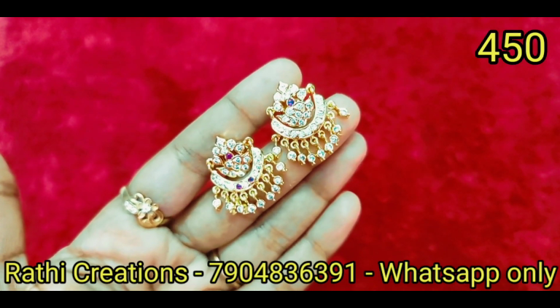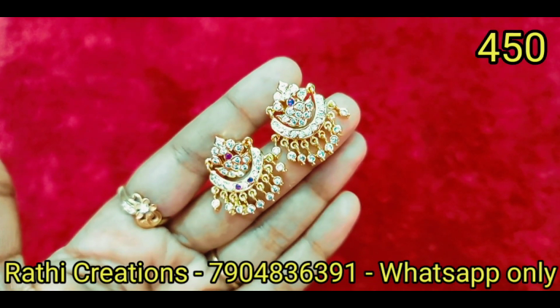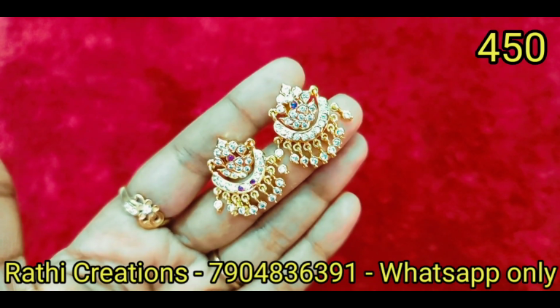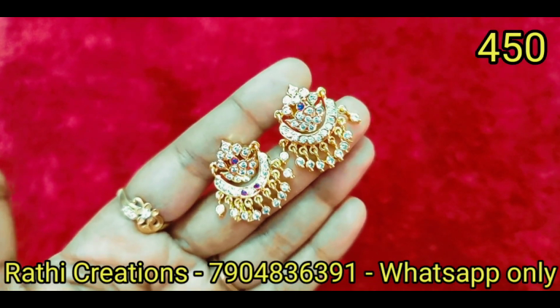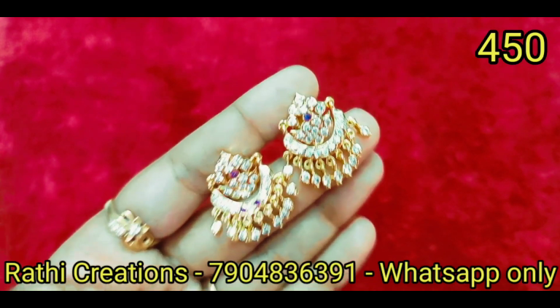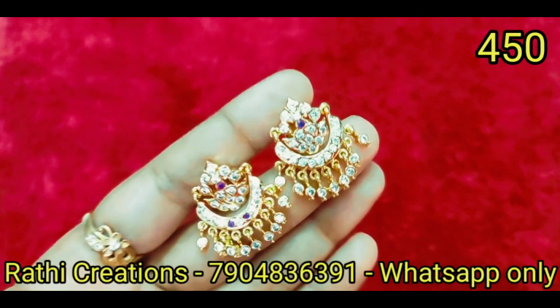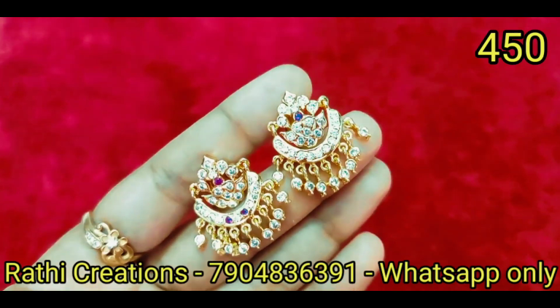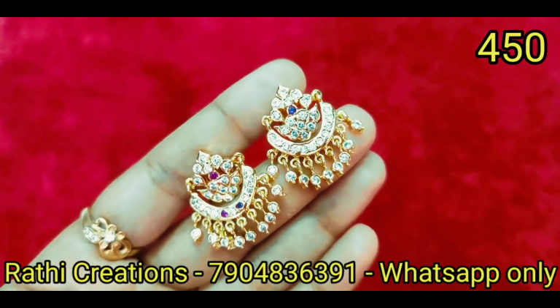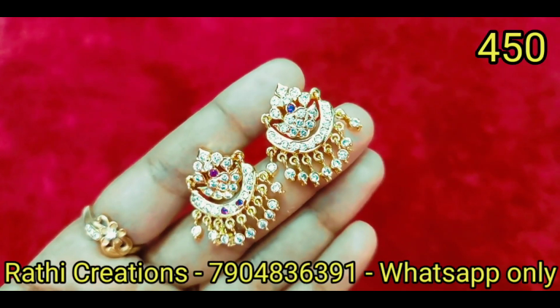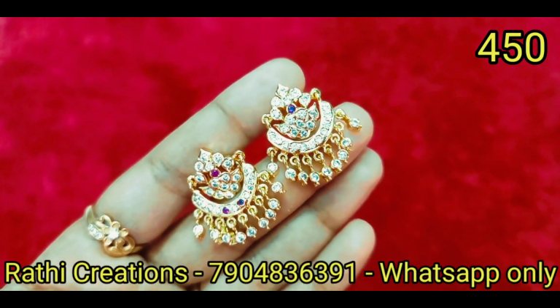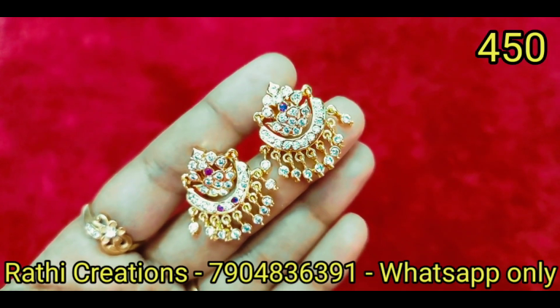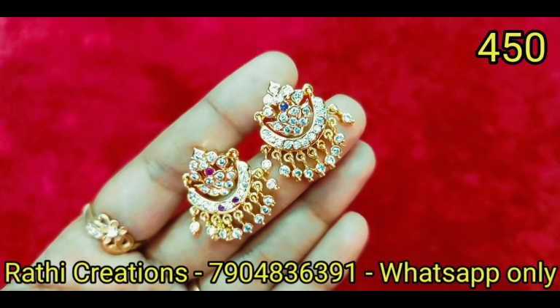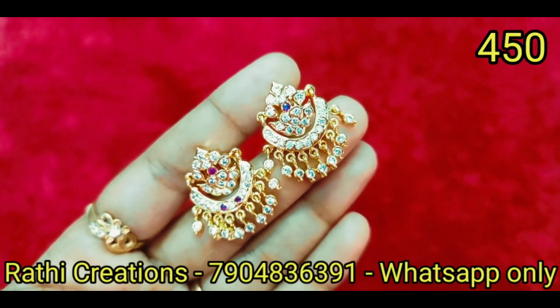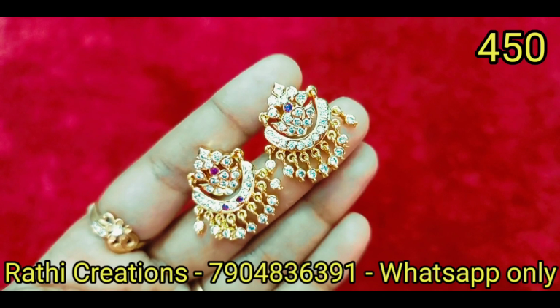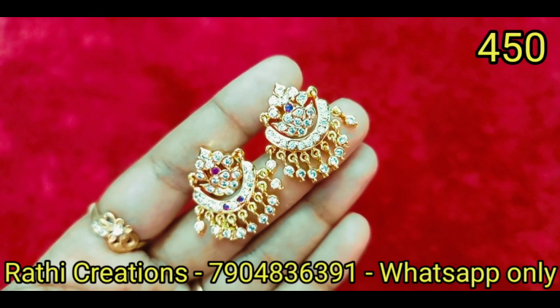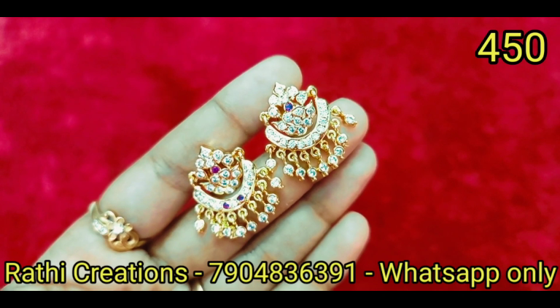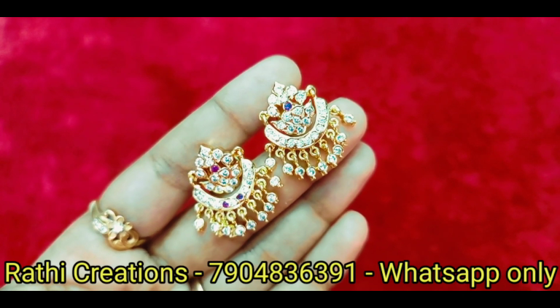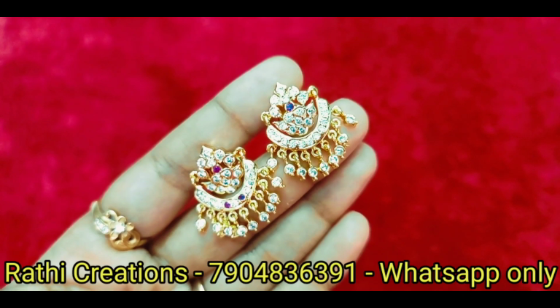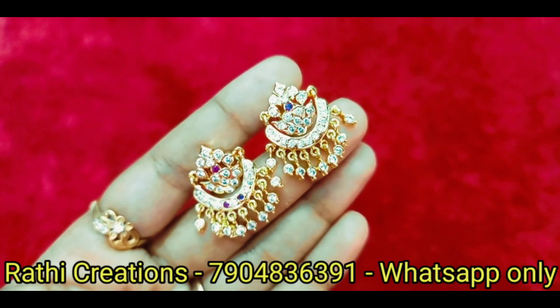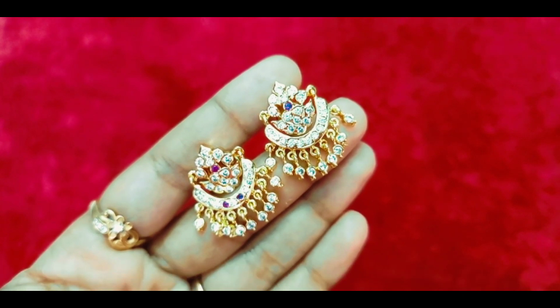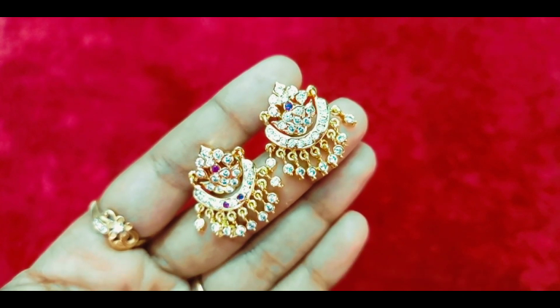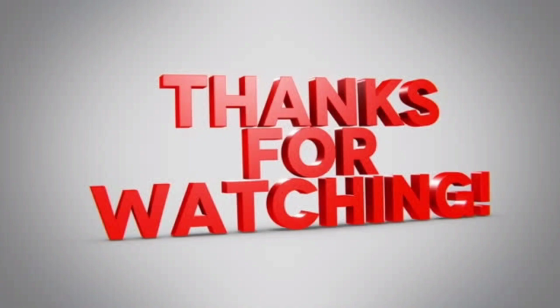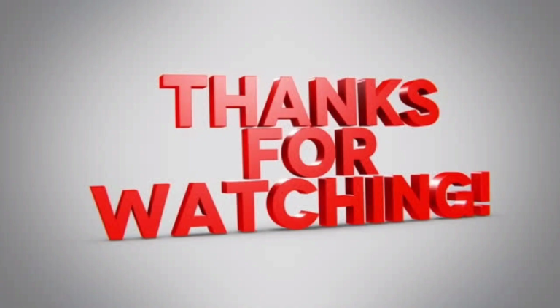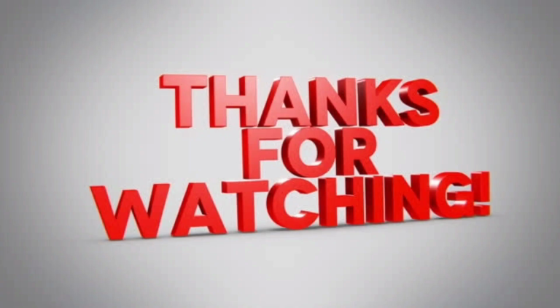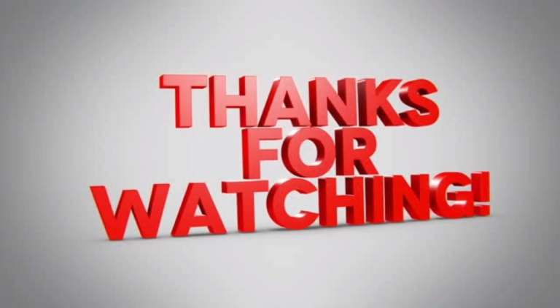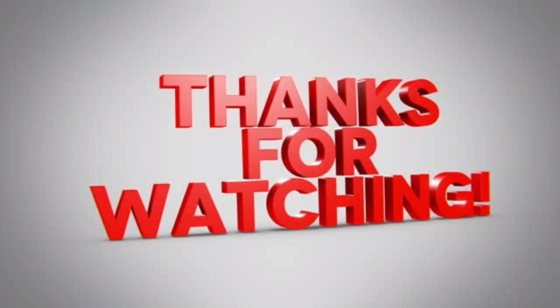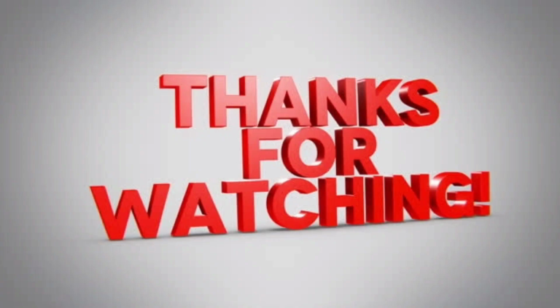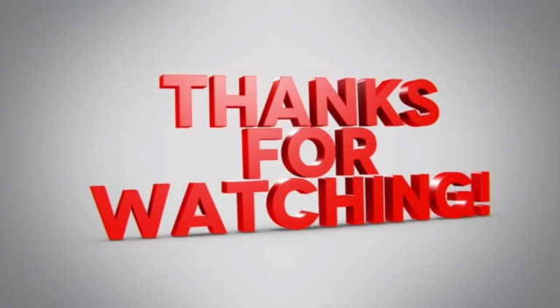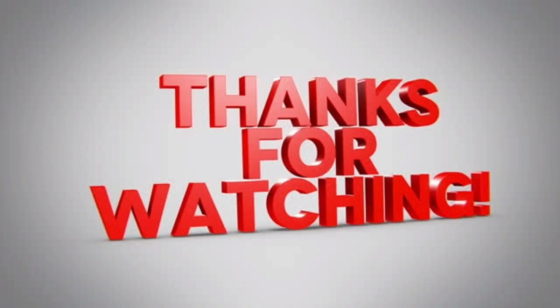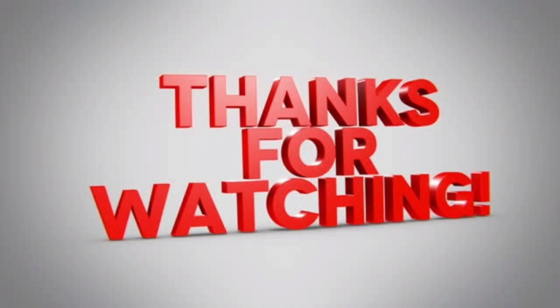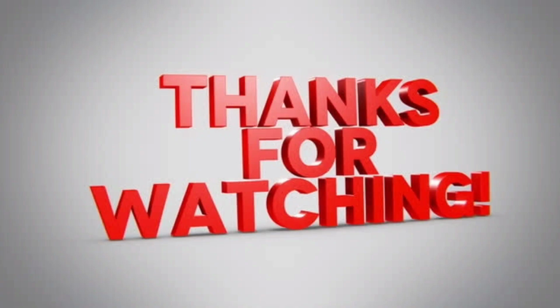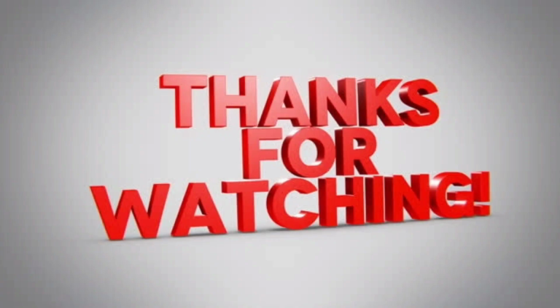So okay friends, I am going to end the video. We will see the next video. Thanks for watching.